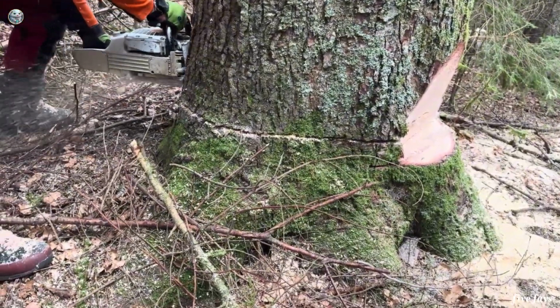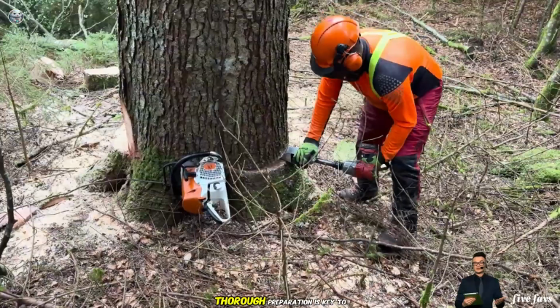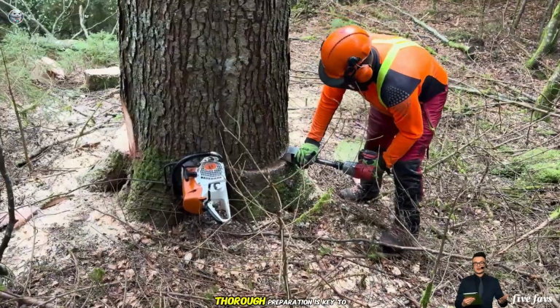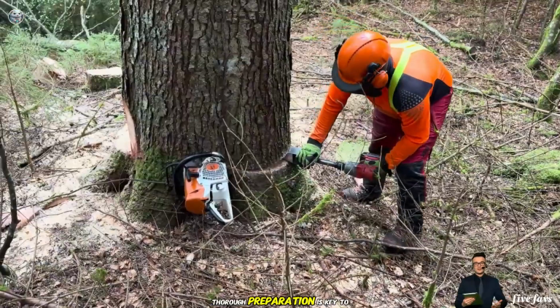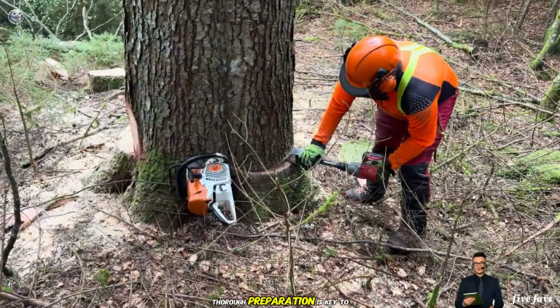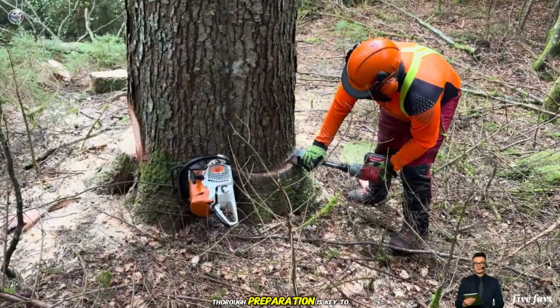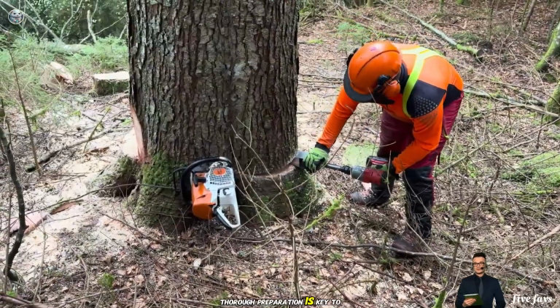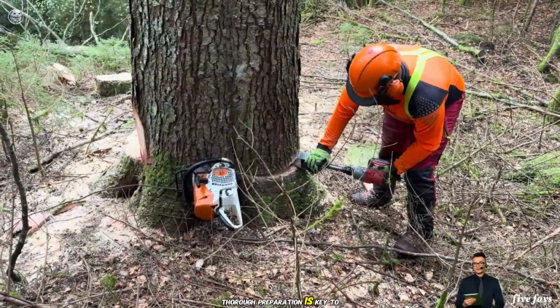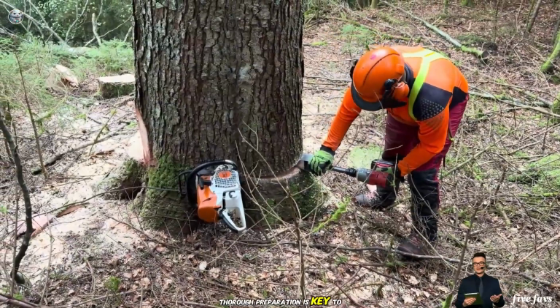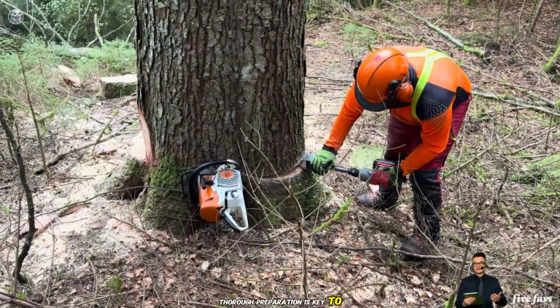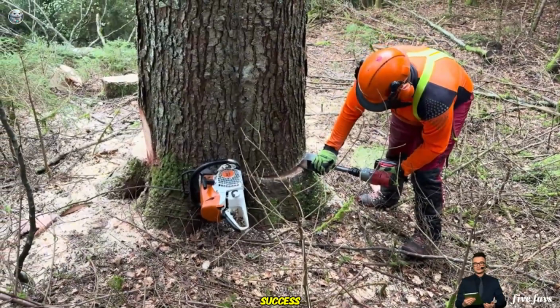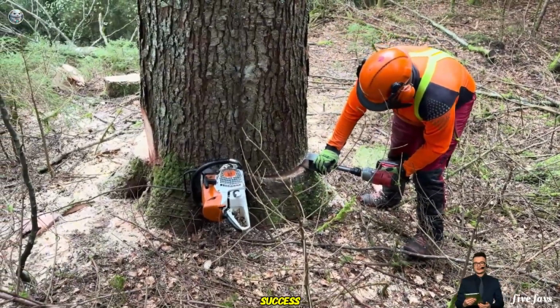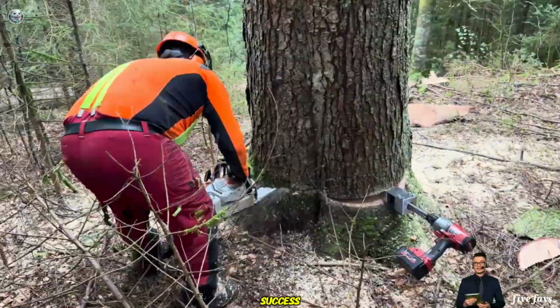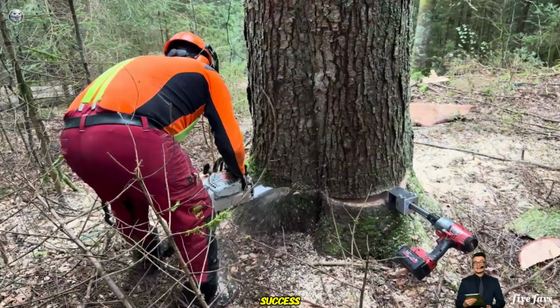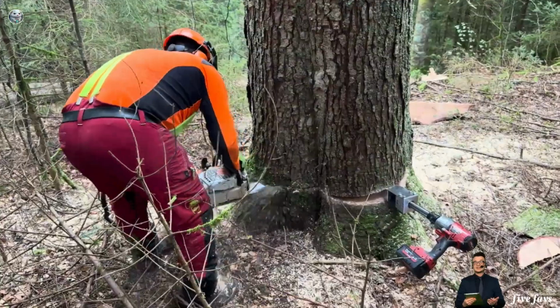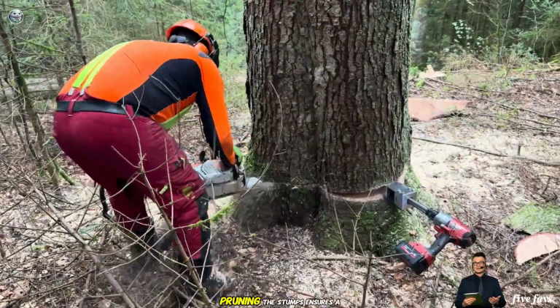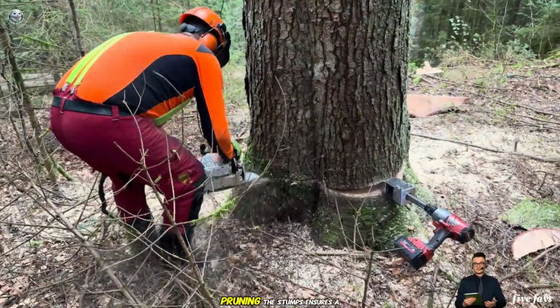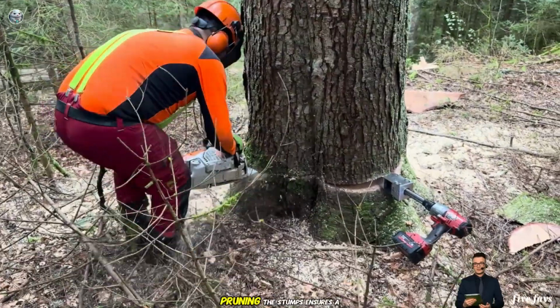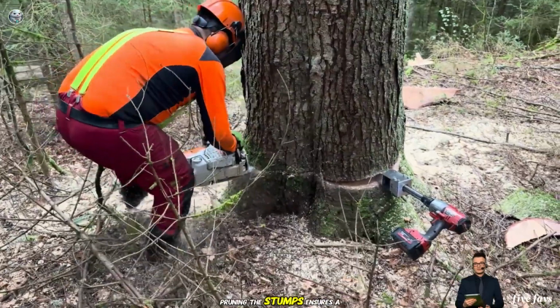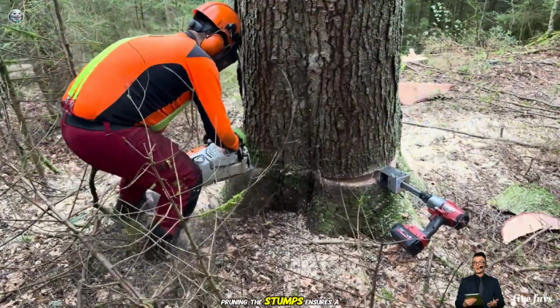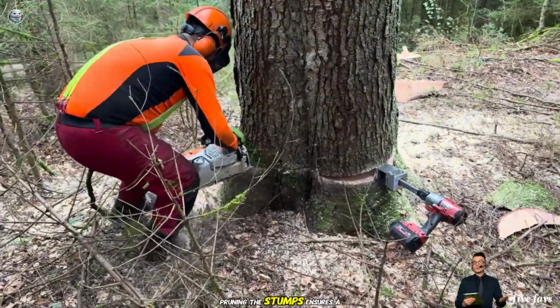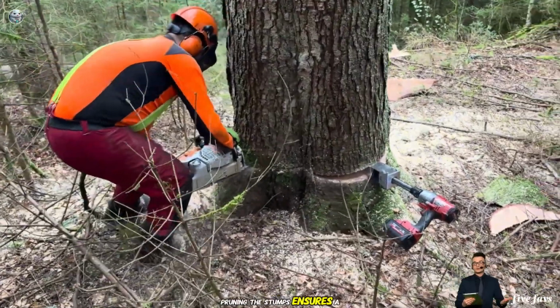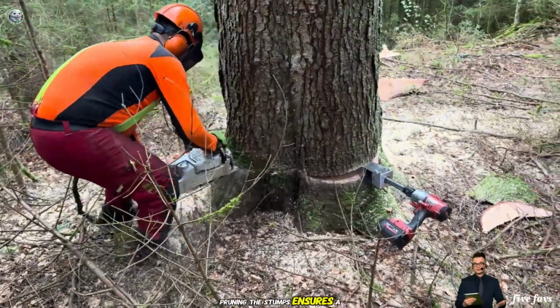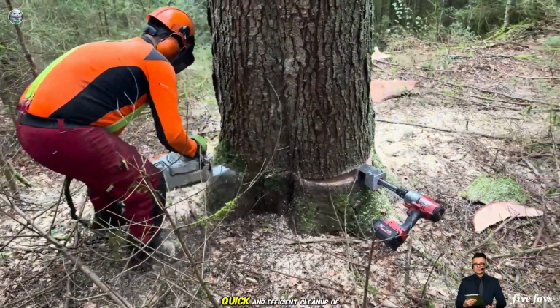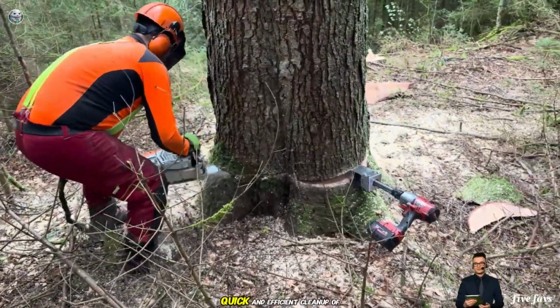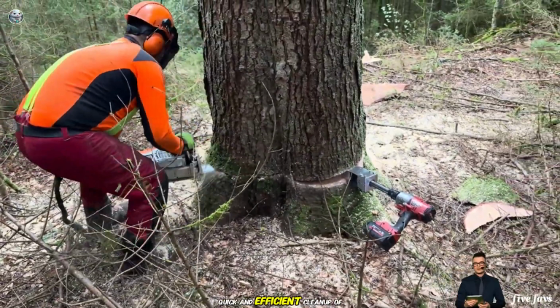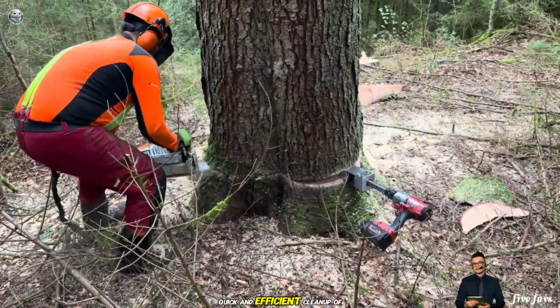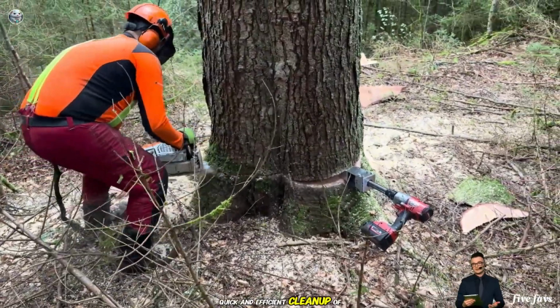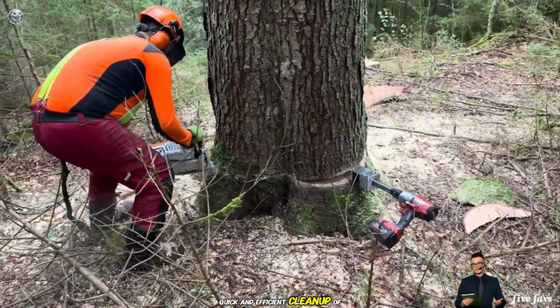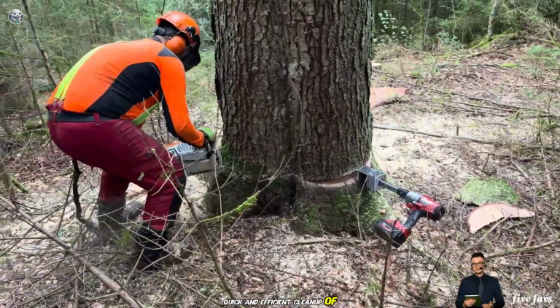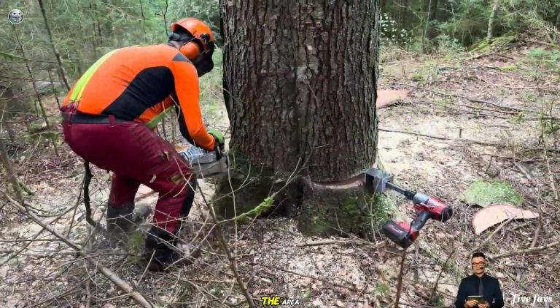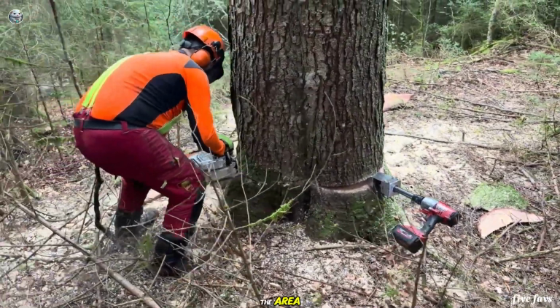Thorough preparation is key to success. Pruning the stumps ensures a quick and efficient clean up of the area.